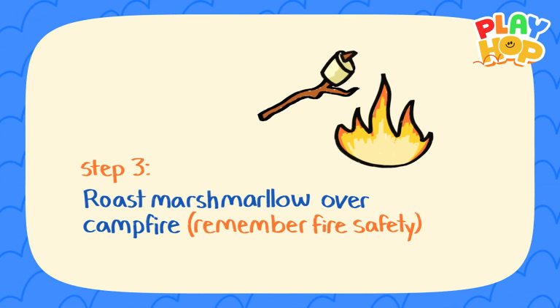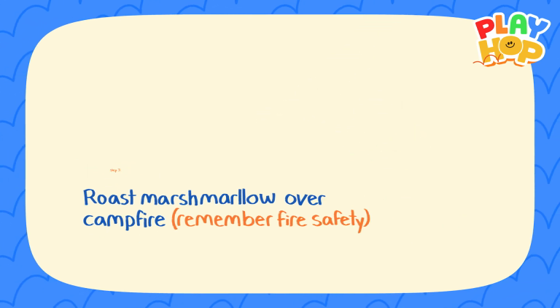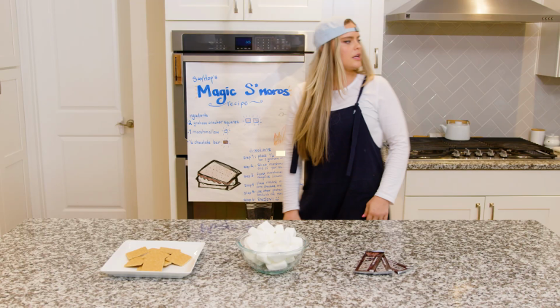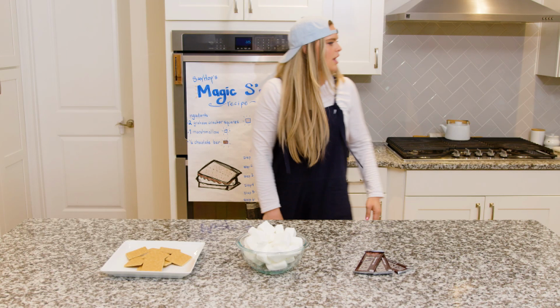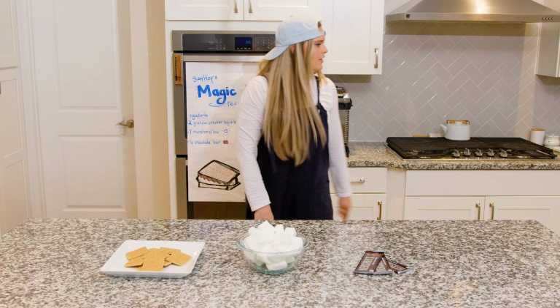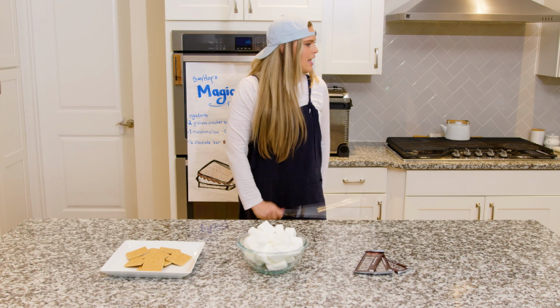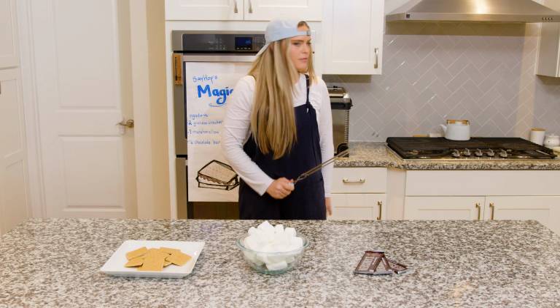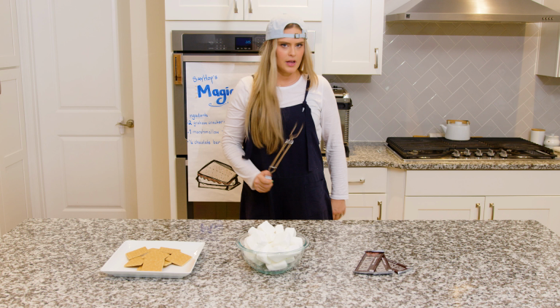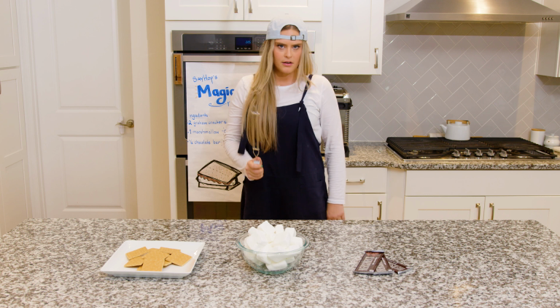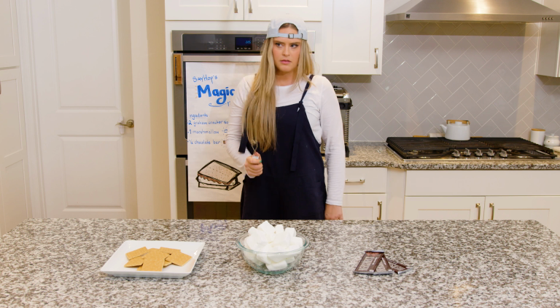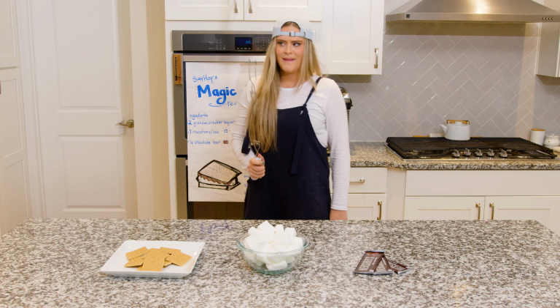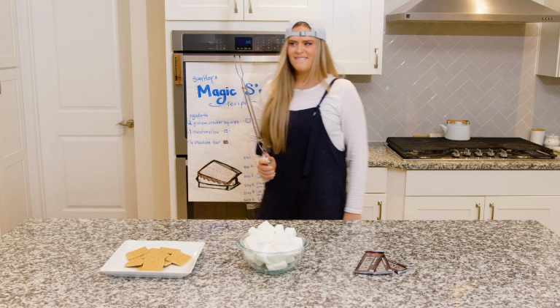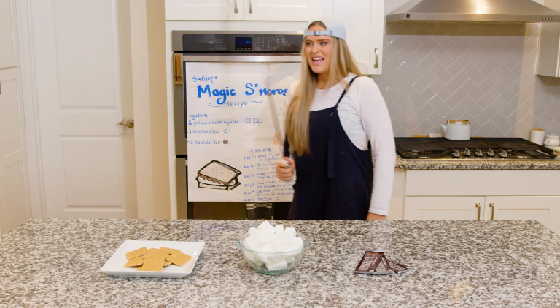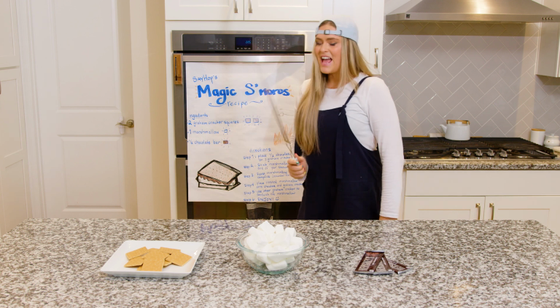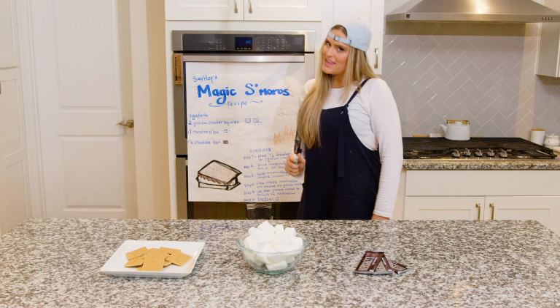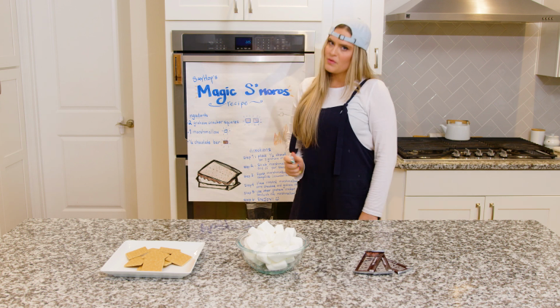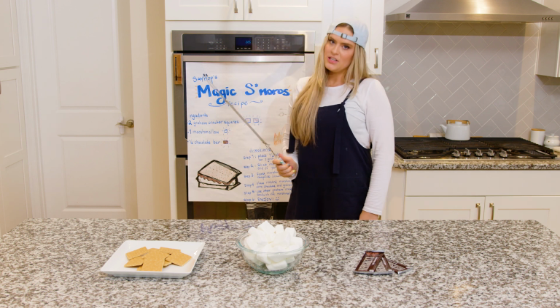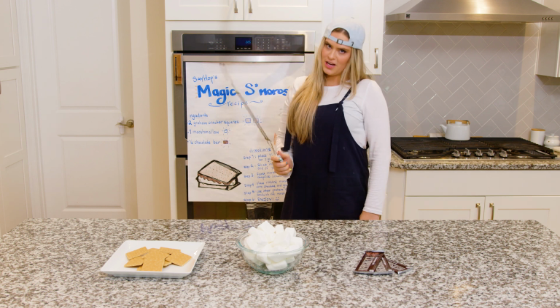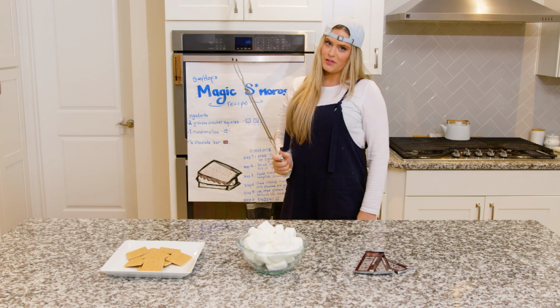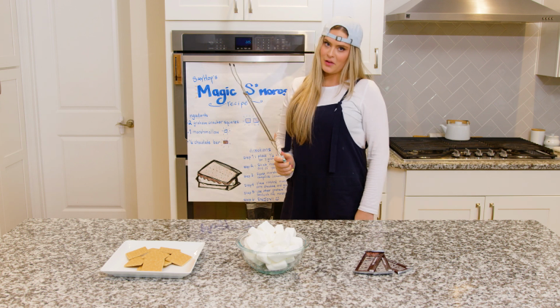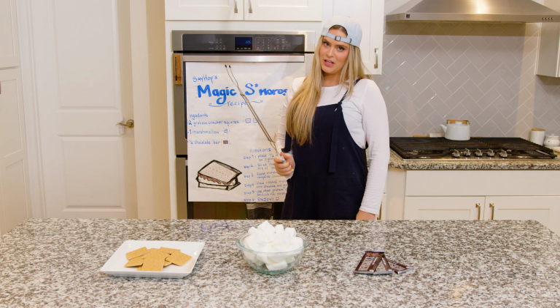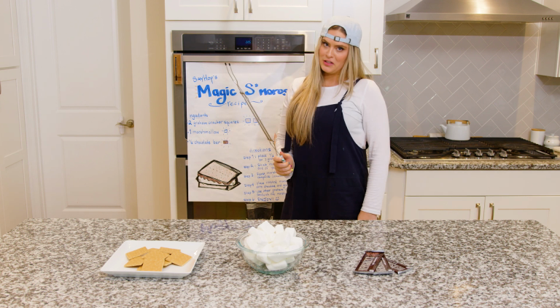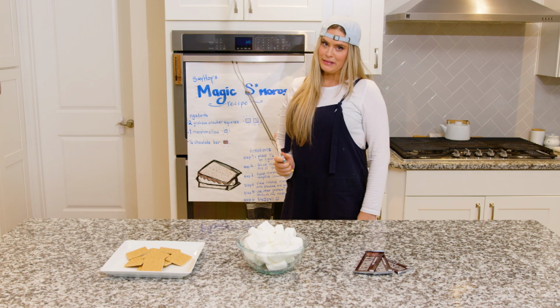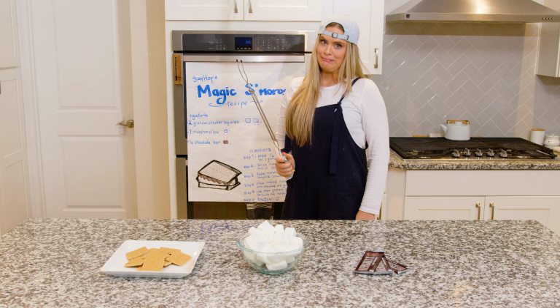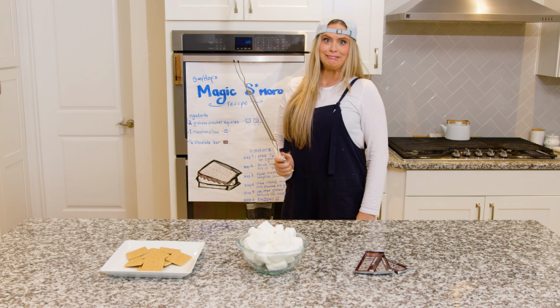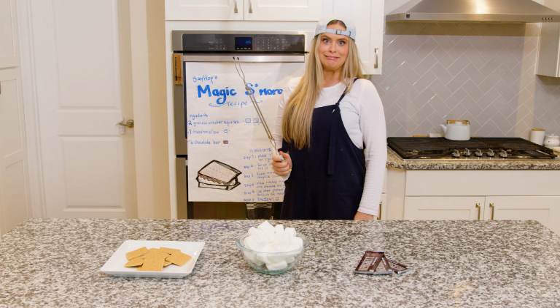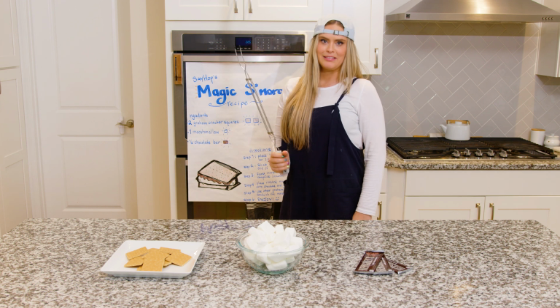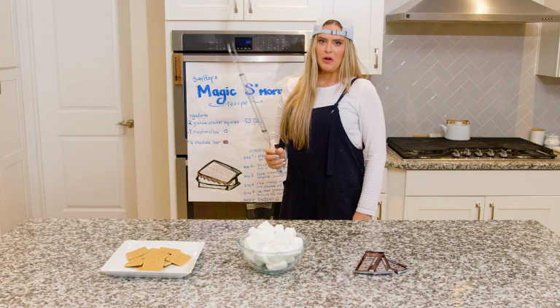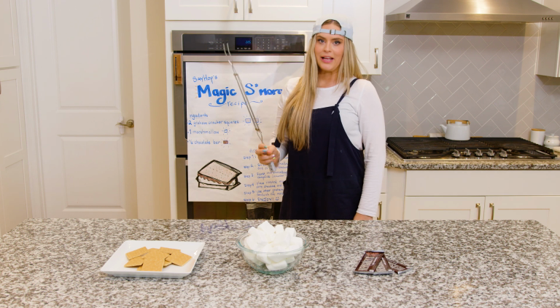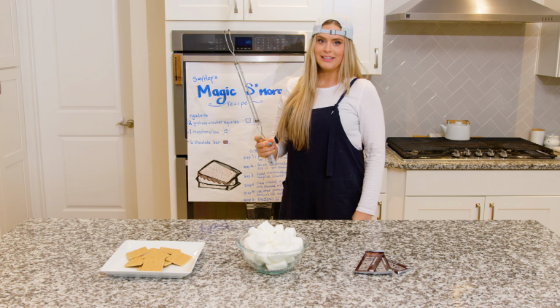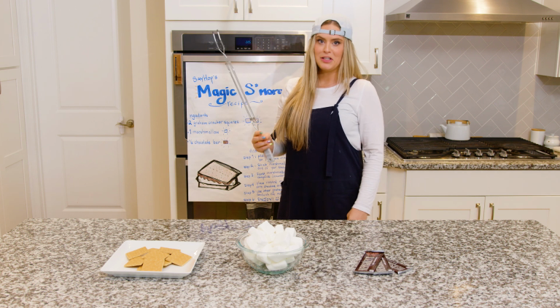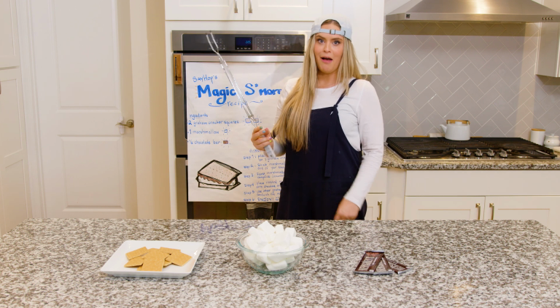Step three: roast your marshmallow over a campfire. I don't have a campfire — I think we need to change locations. Alright, let's go! And all my stuff is here!